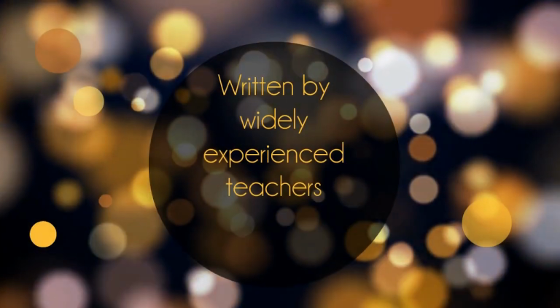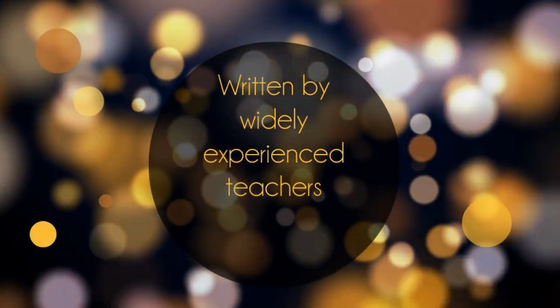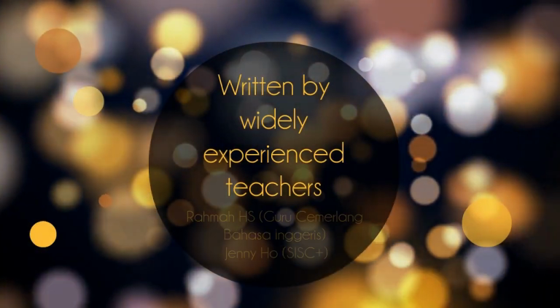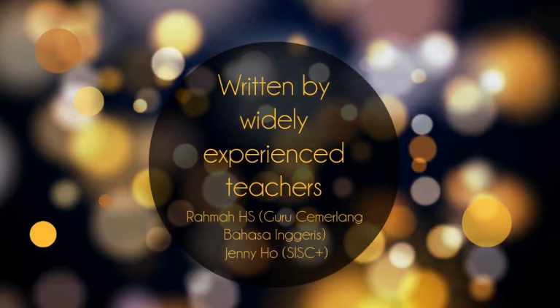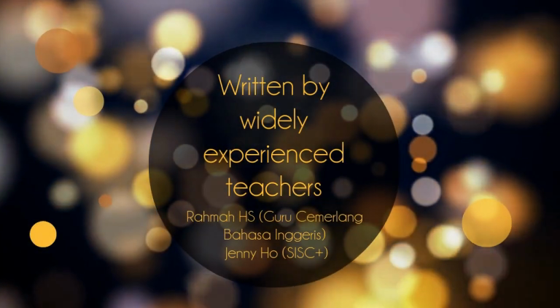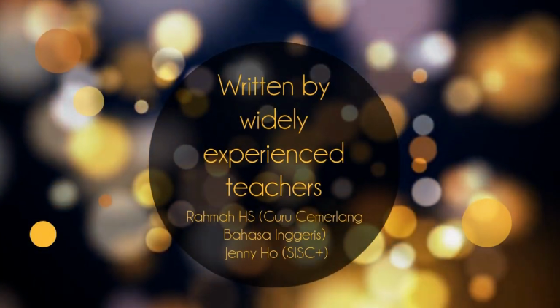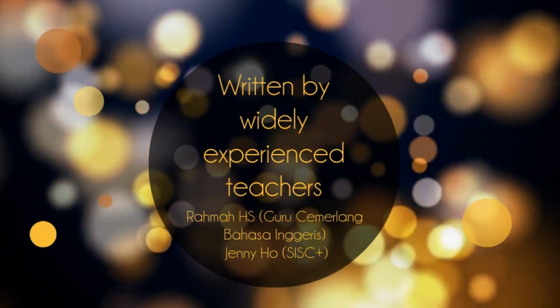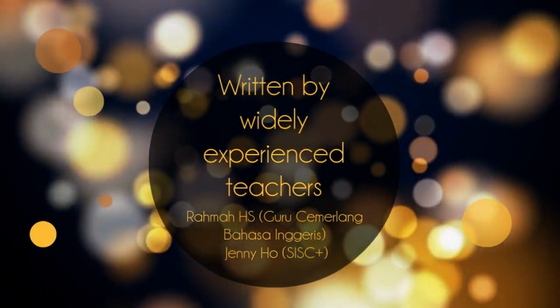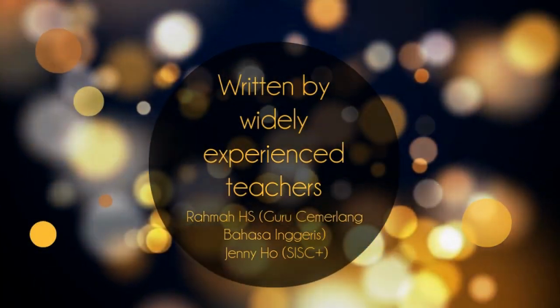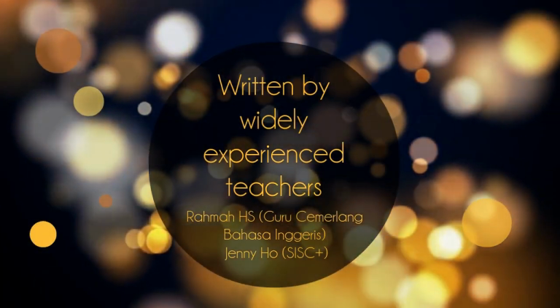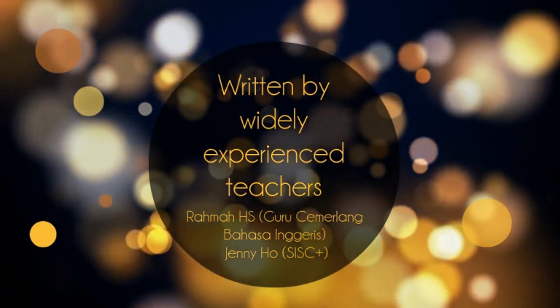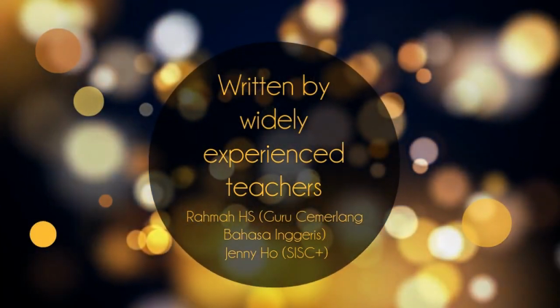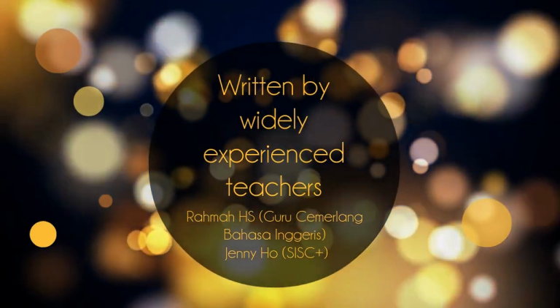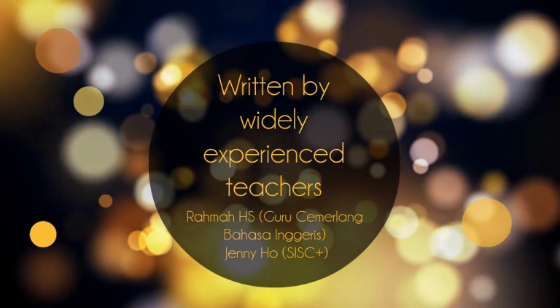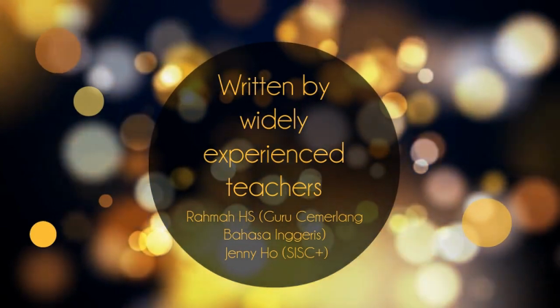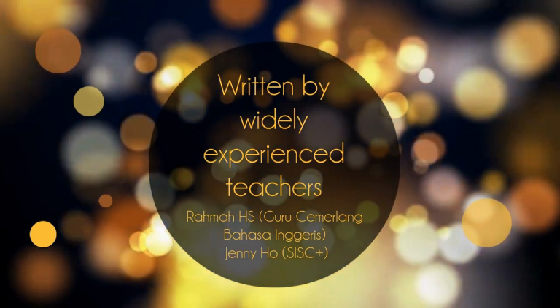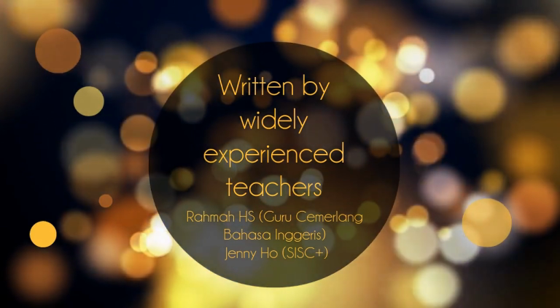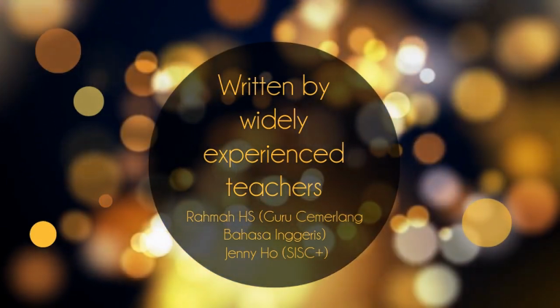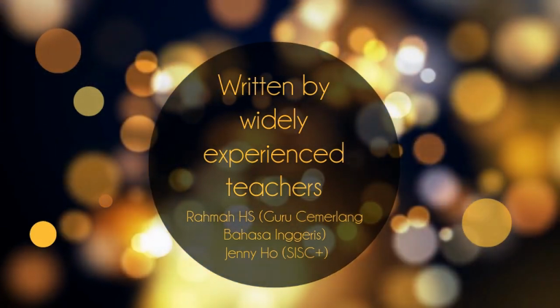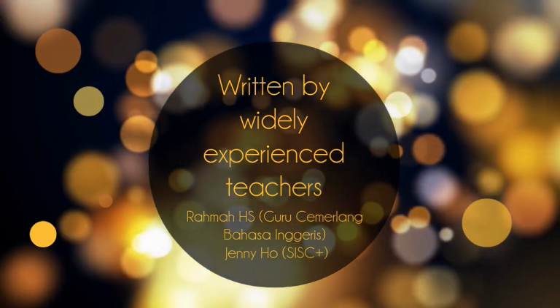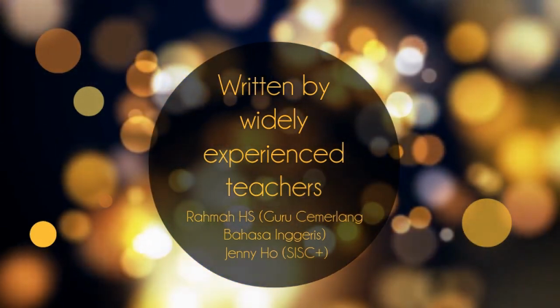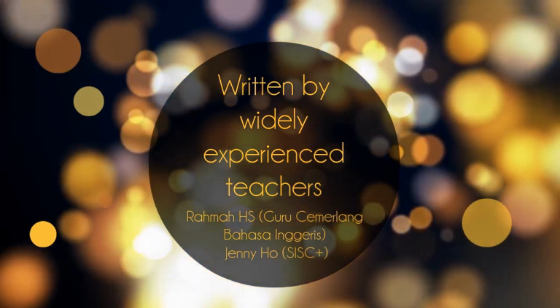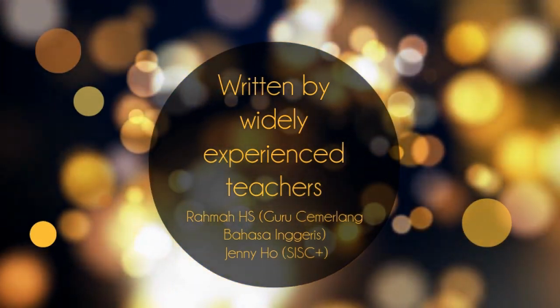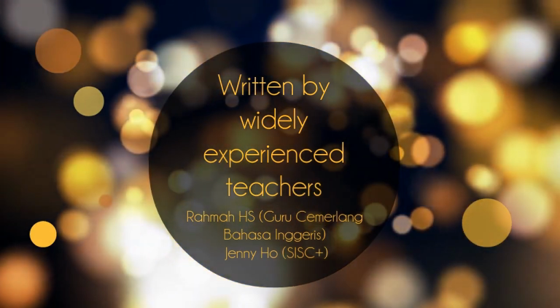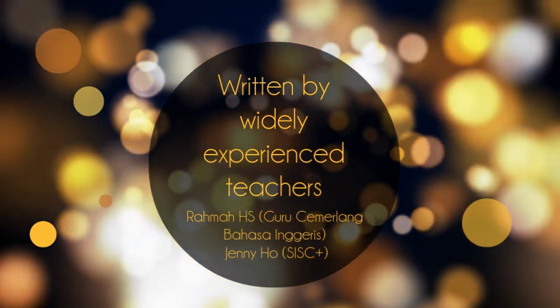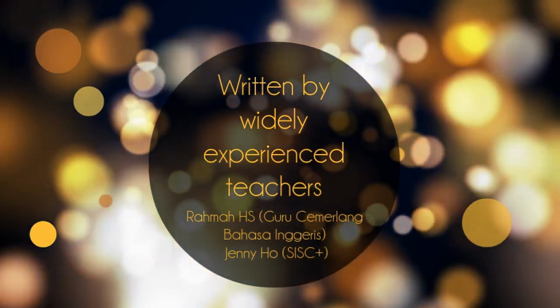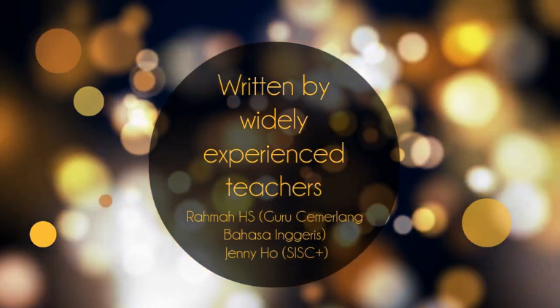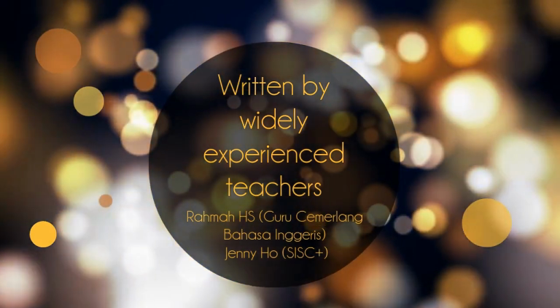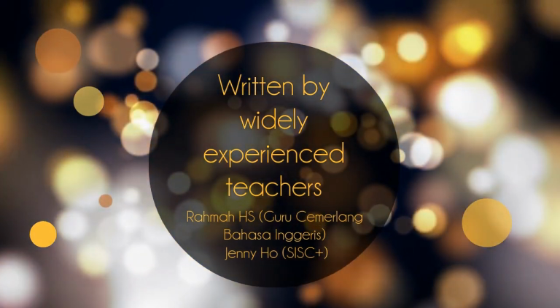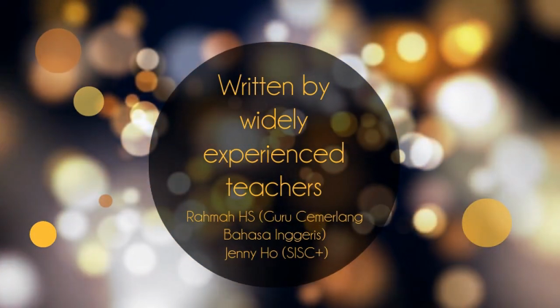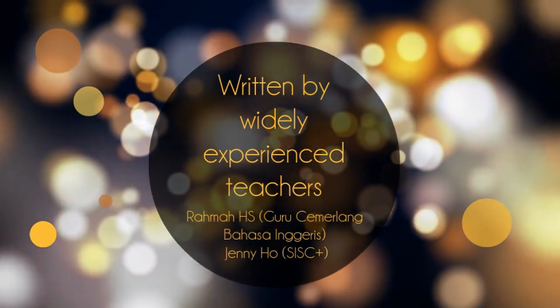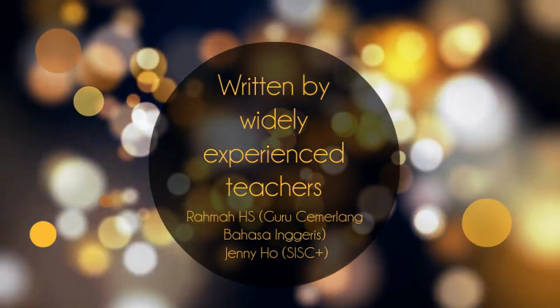And of course, lastly, this book is written by widely experienced teachers based on their tried and tested lessons.